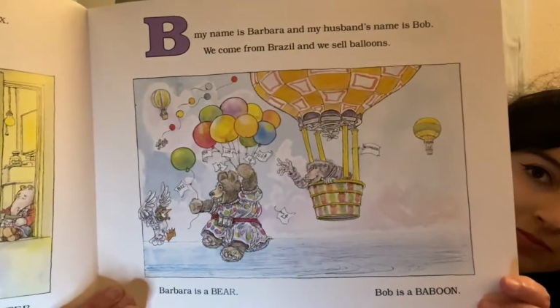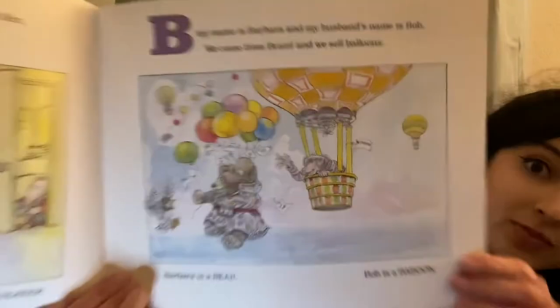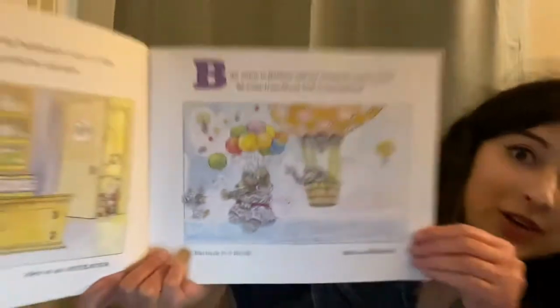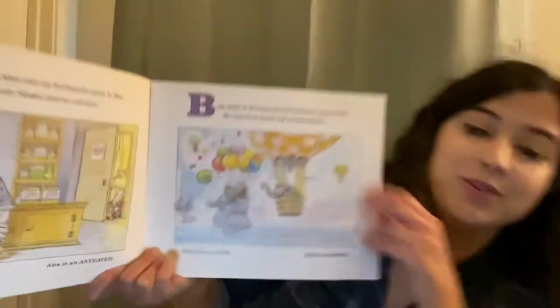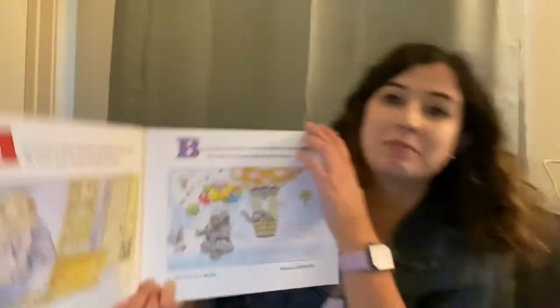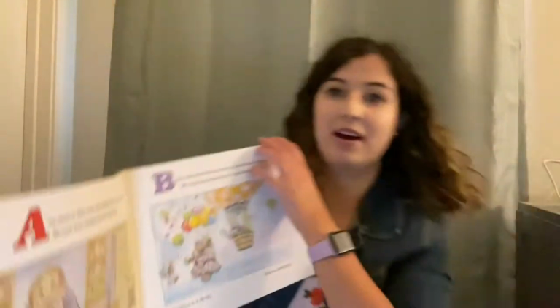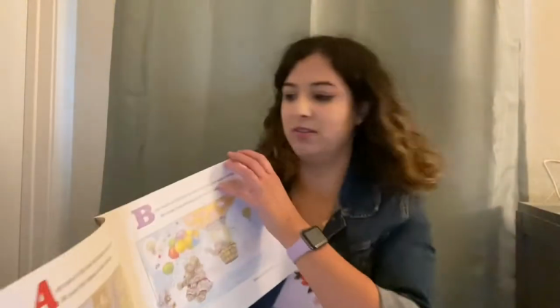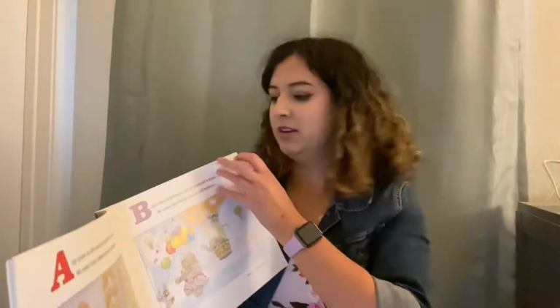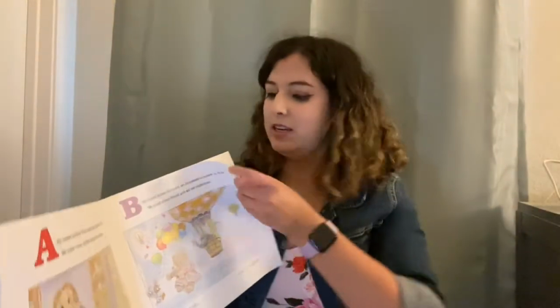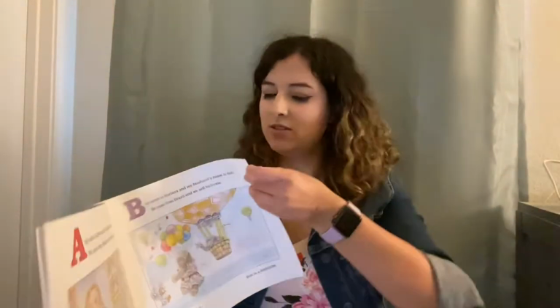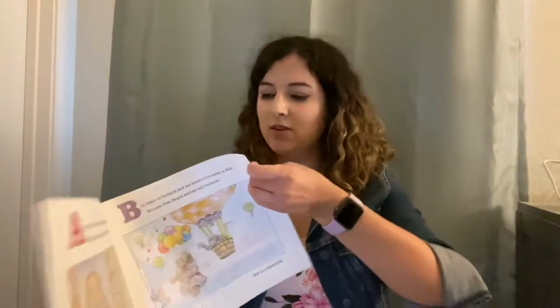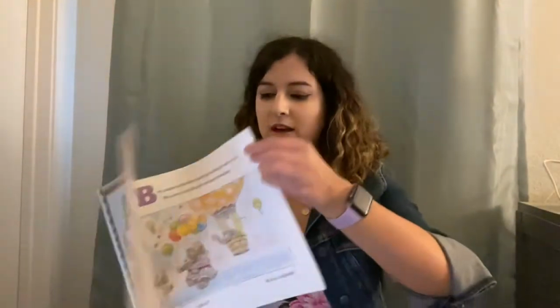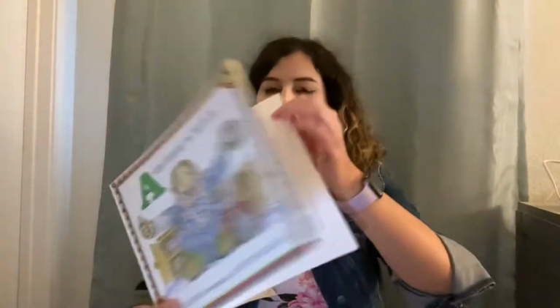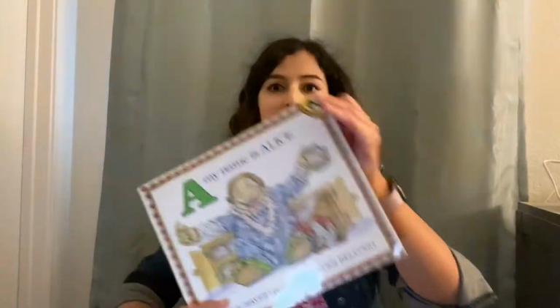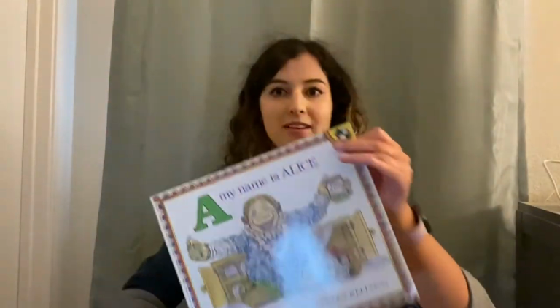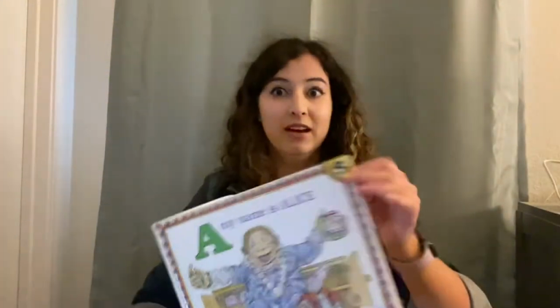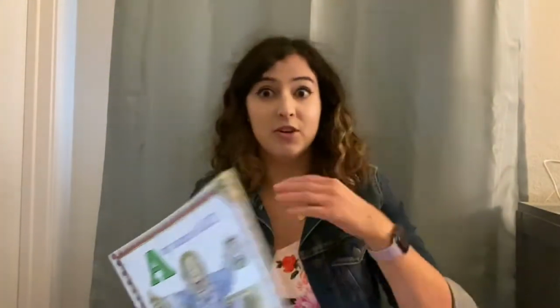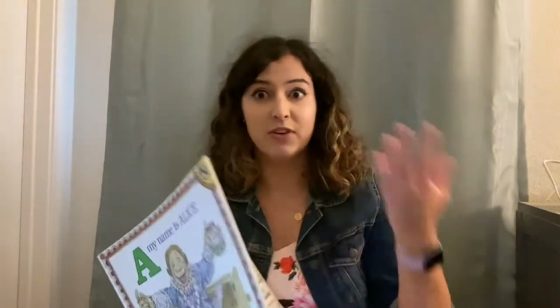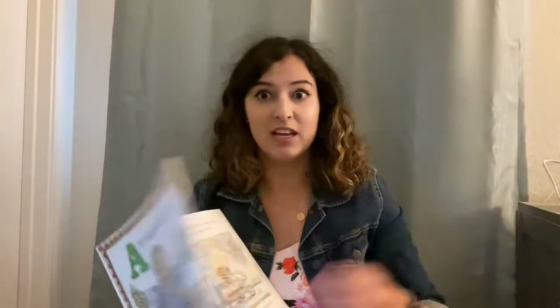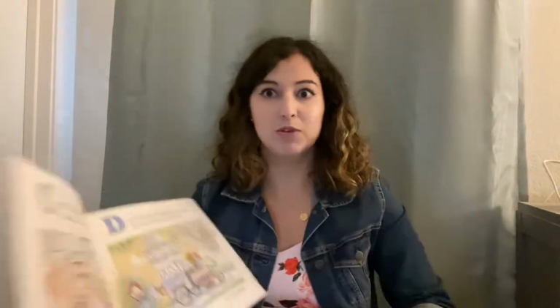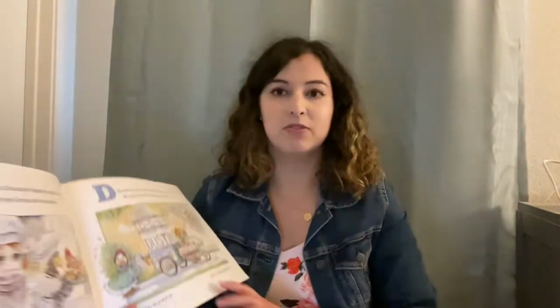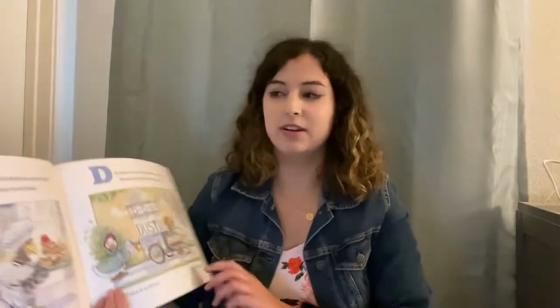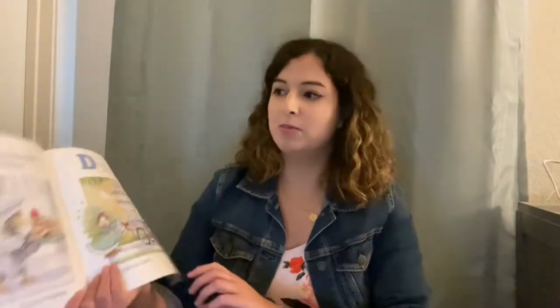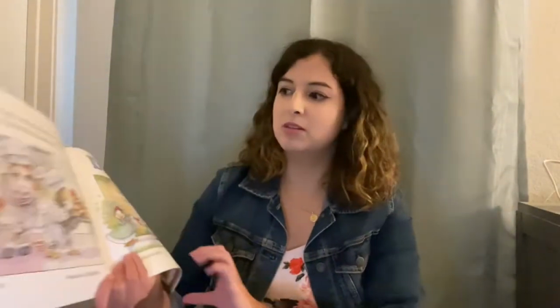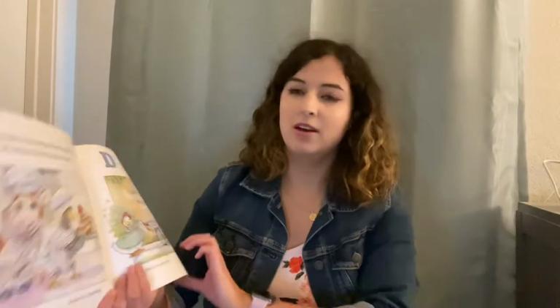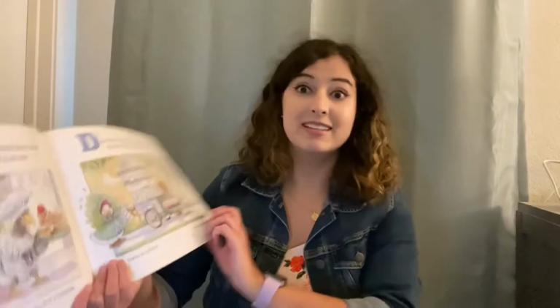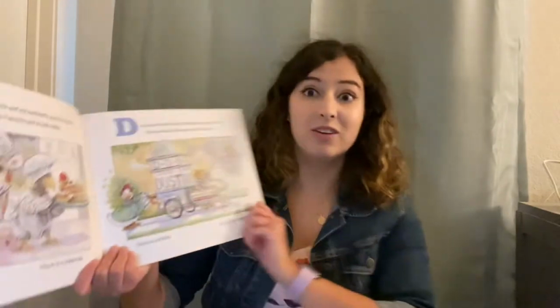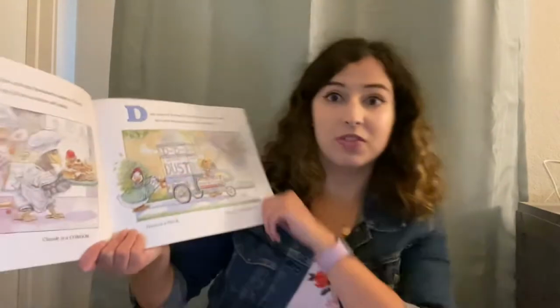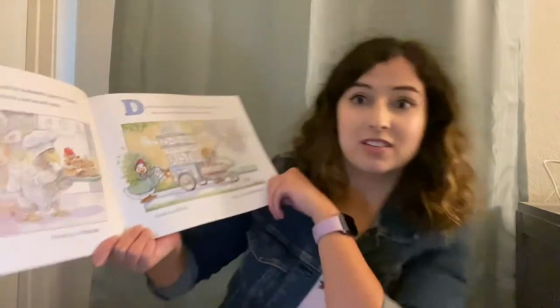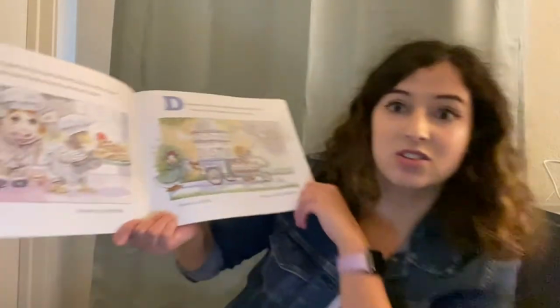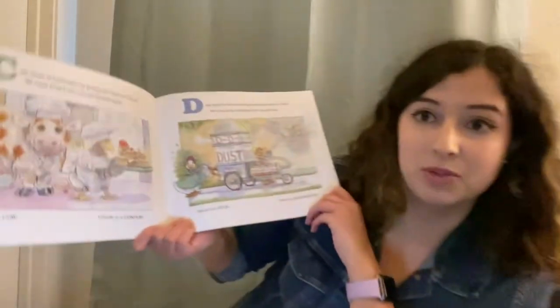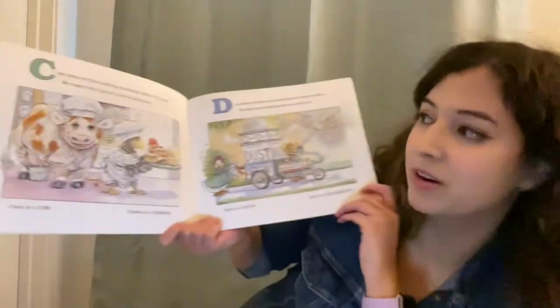Are you noticing a pattern? Each letter of the alphabet, and there are different animals with different names and they sell different things that start with that letter.